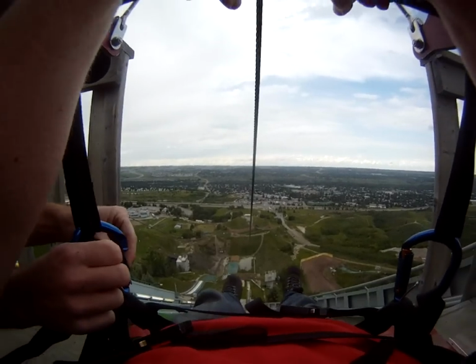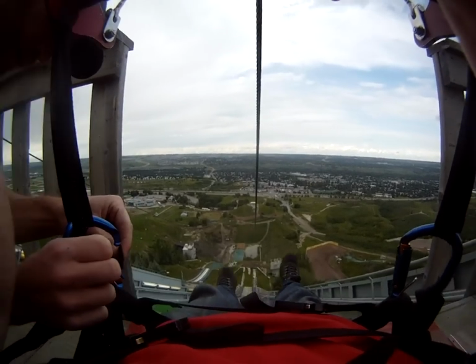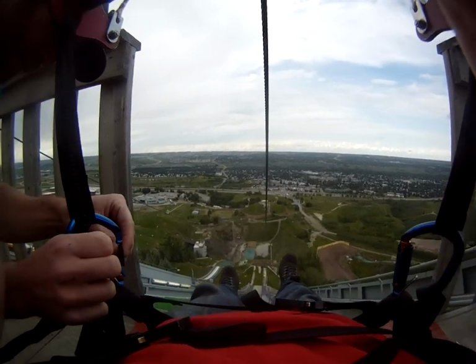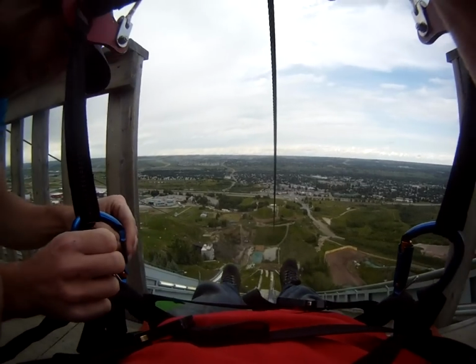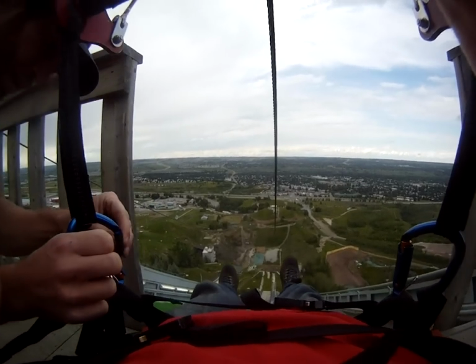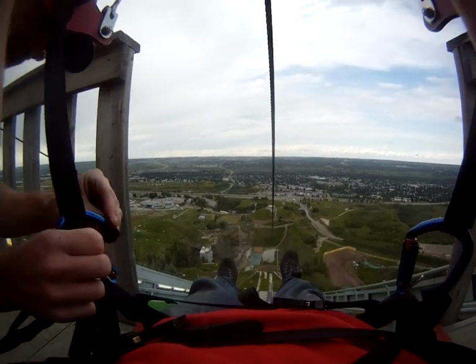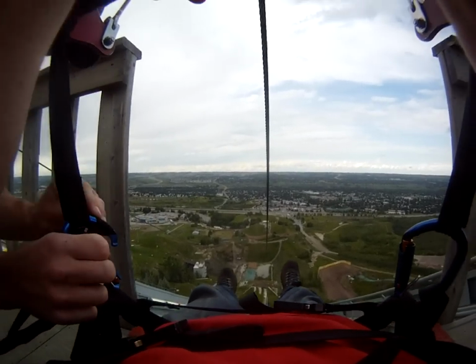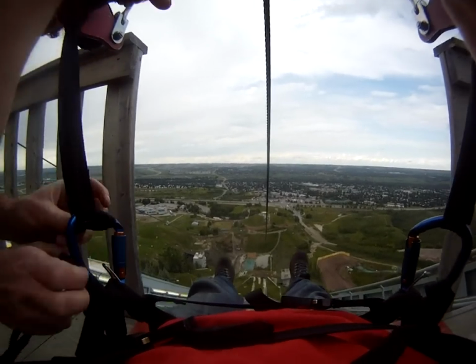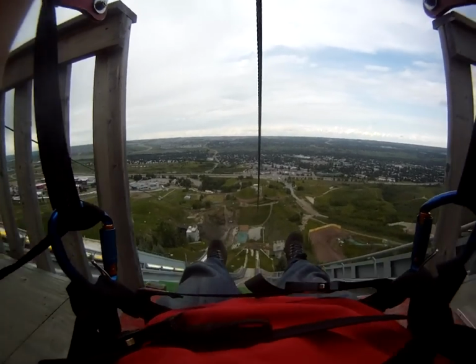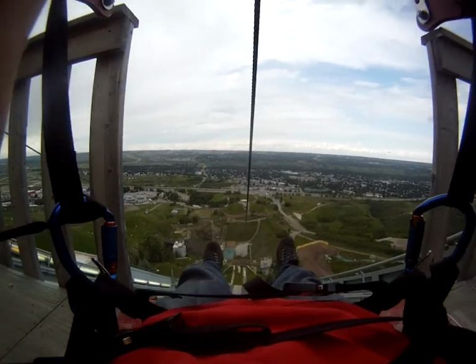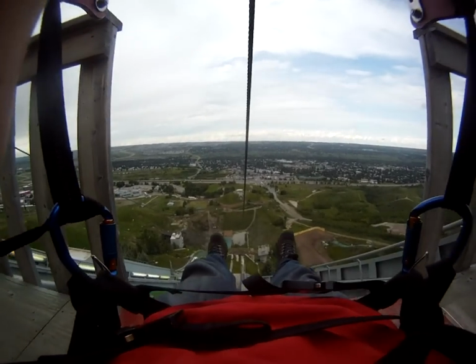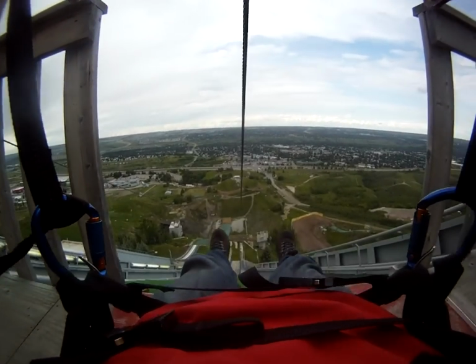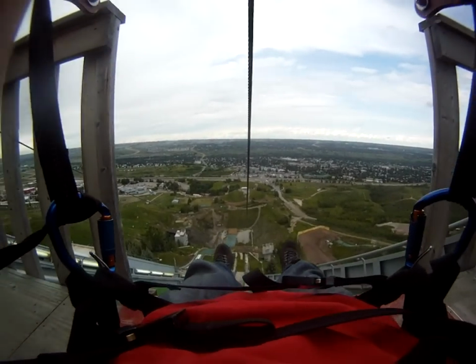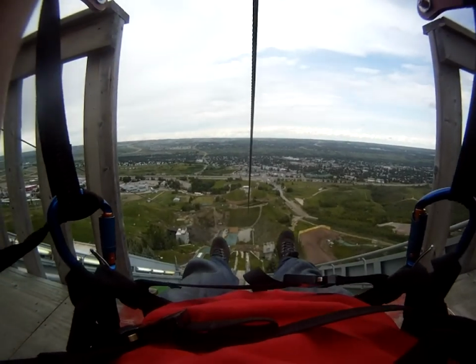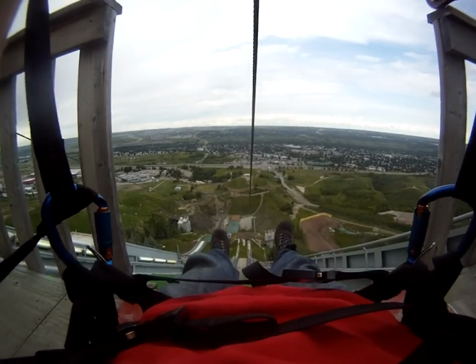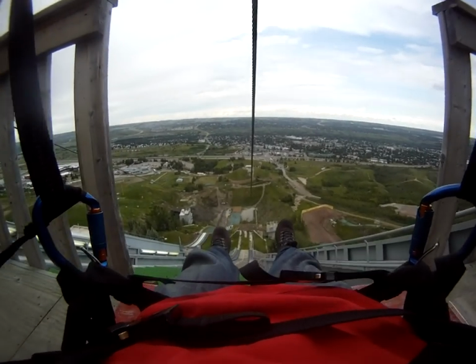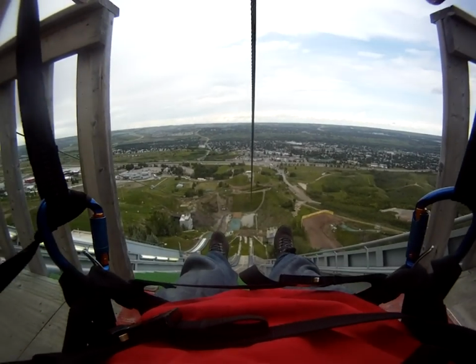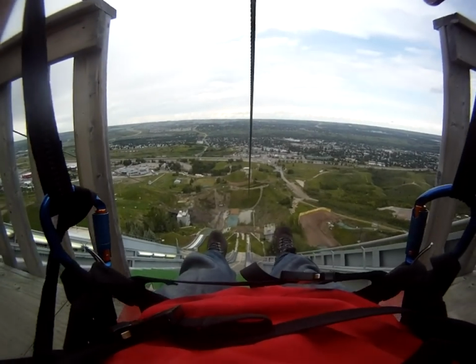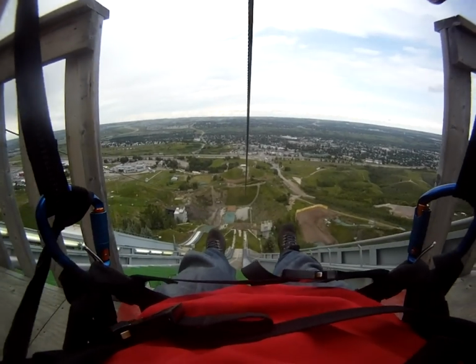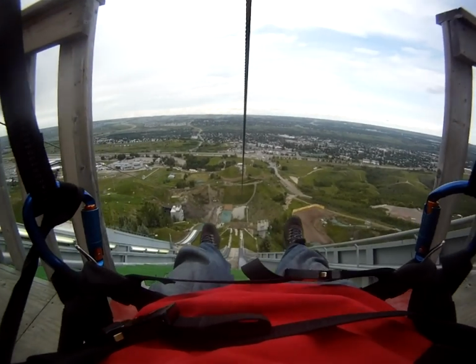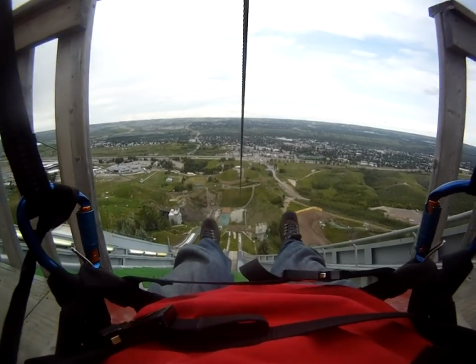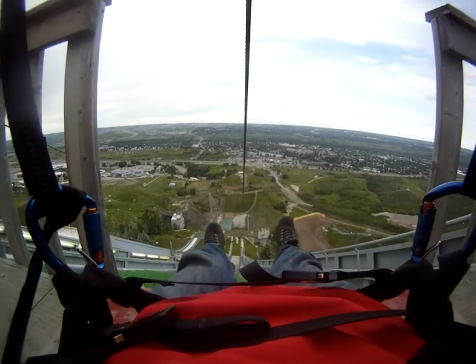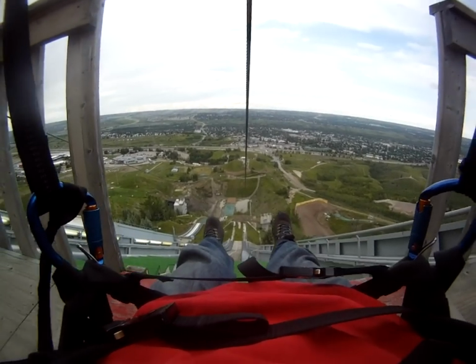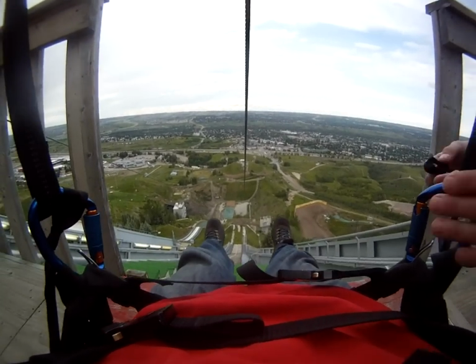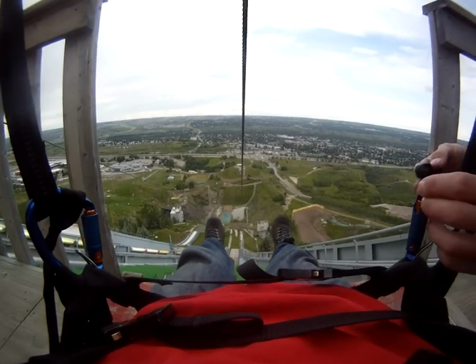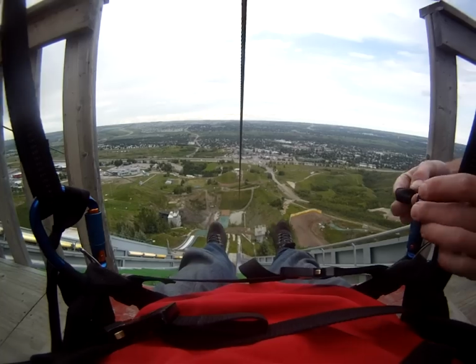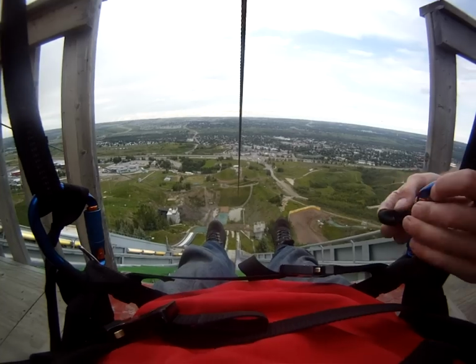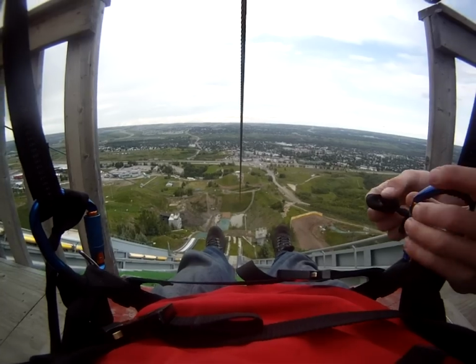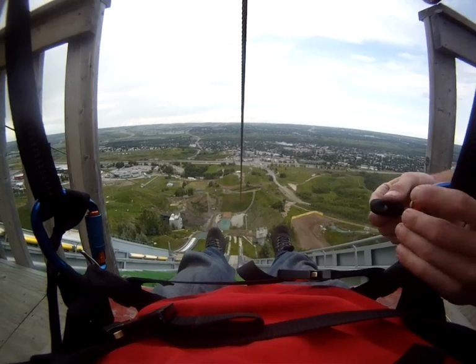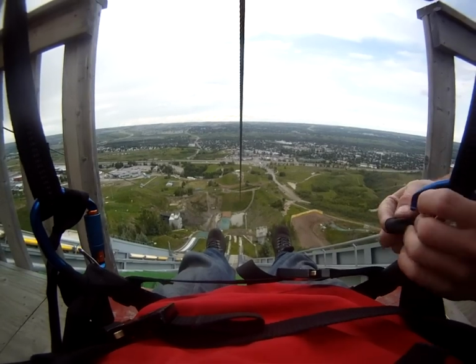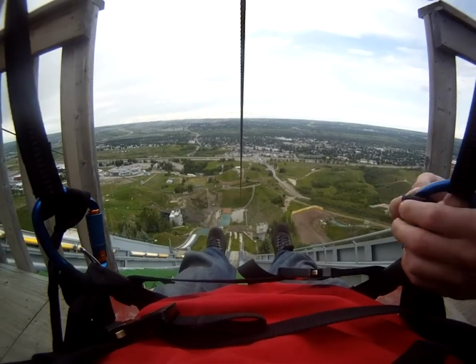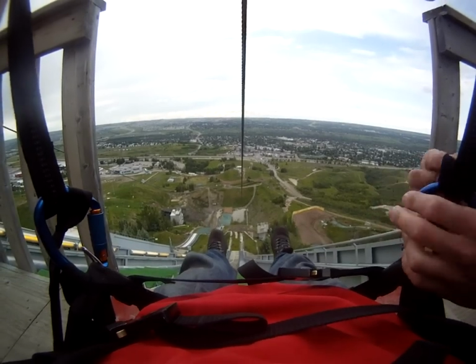I'll probably catch her with my weight. You see that big red box down there? I'm trying to get into your brake position a little early.